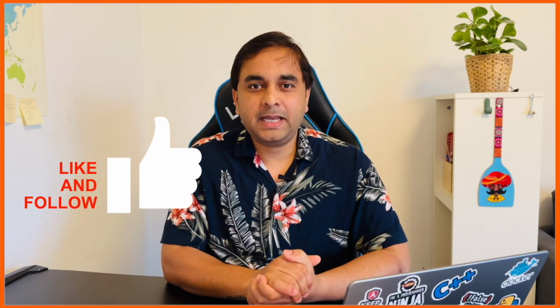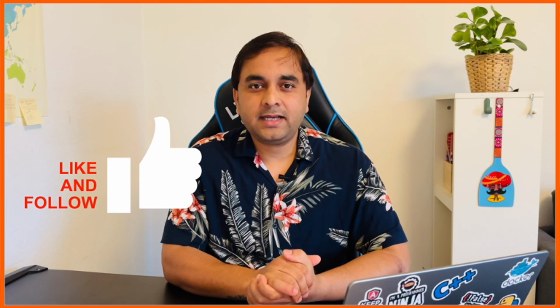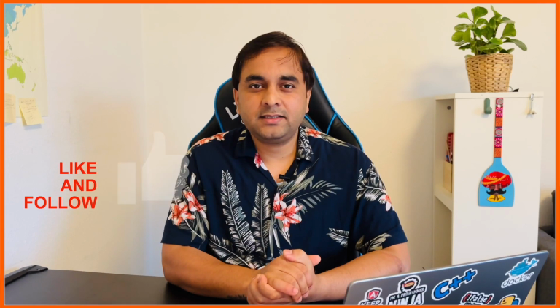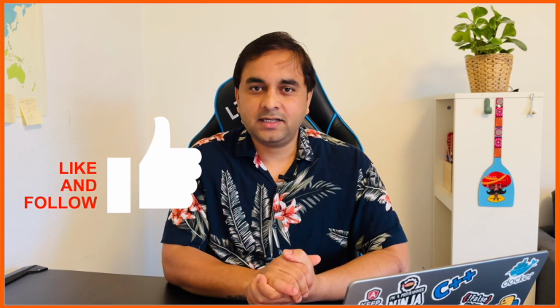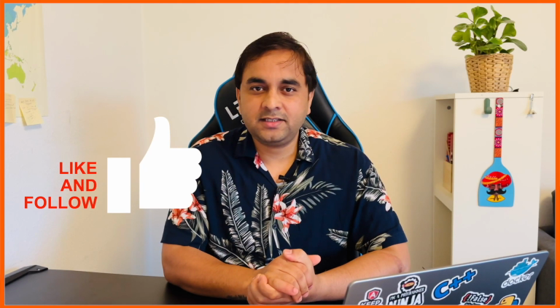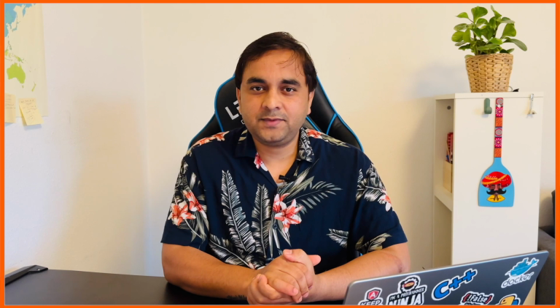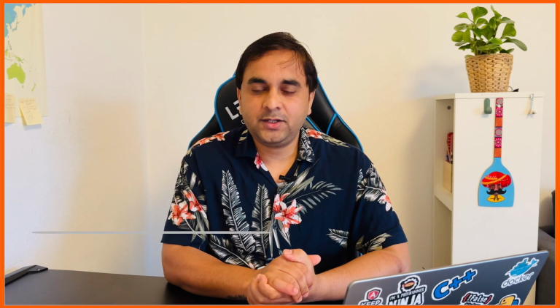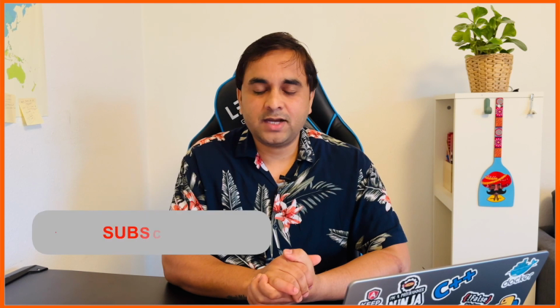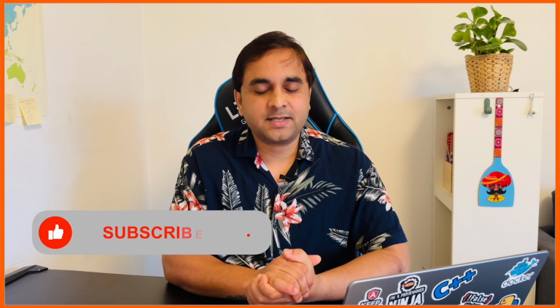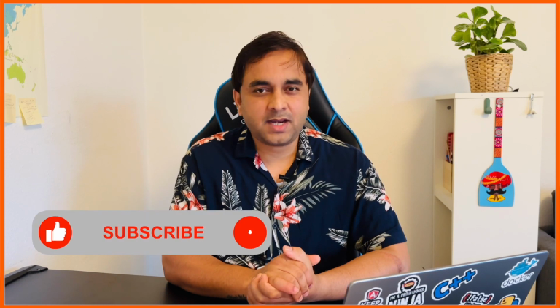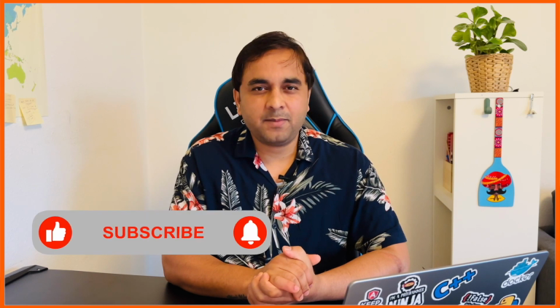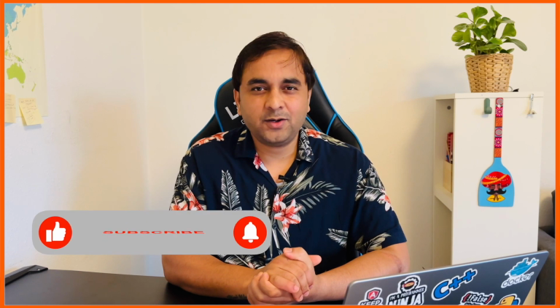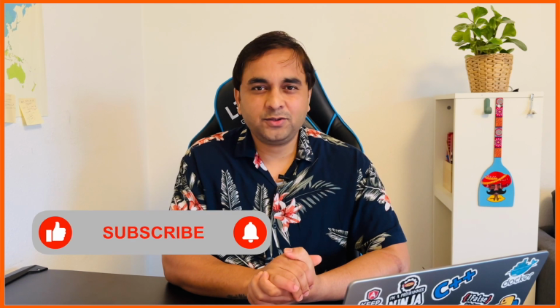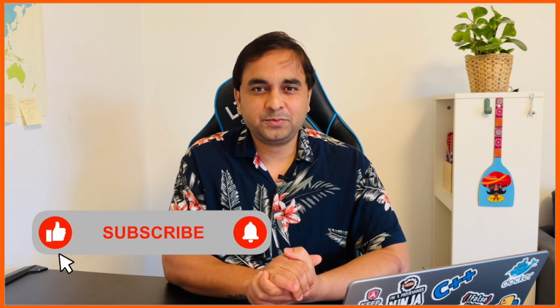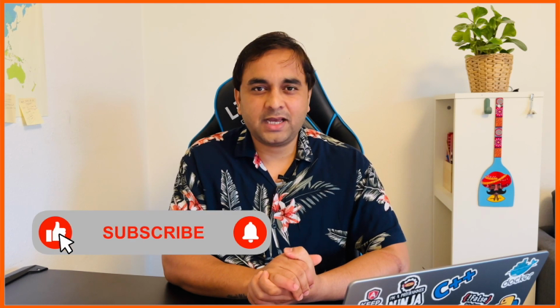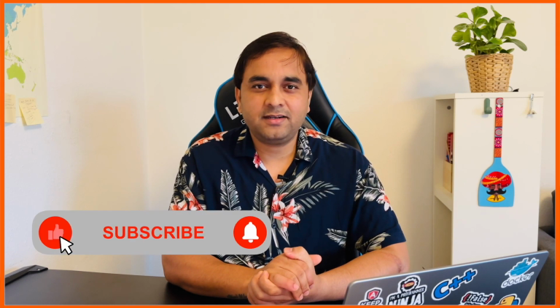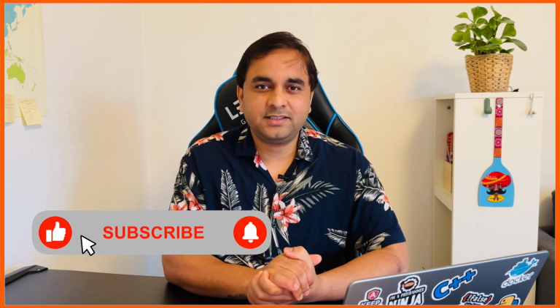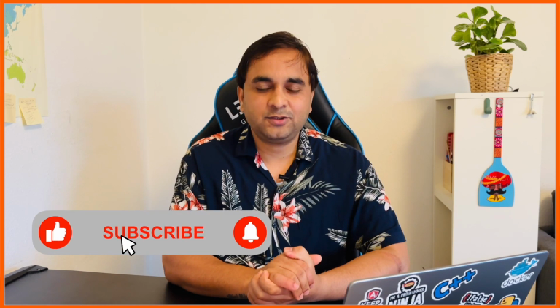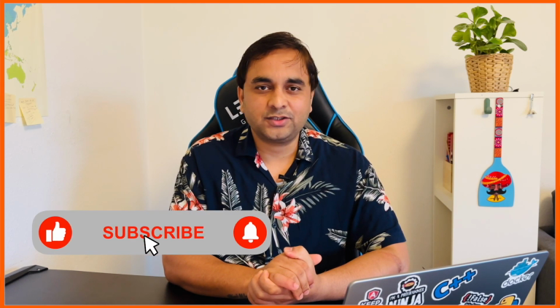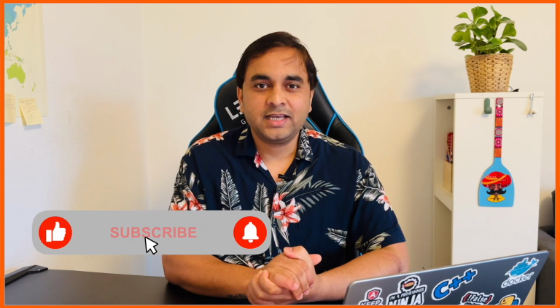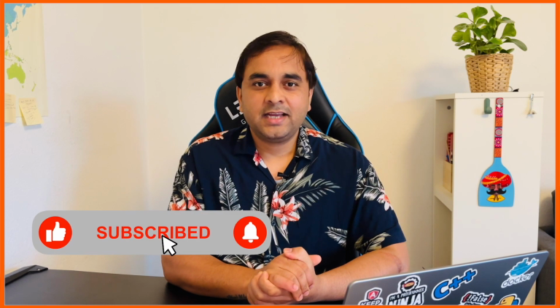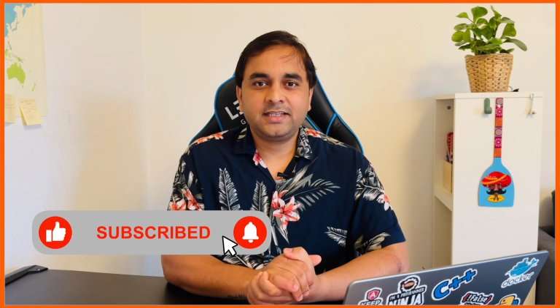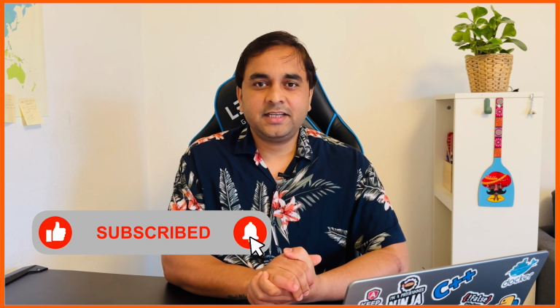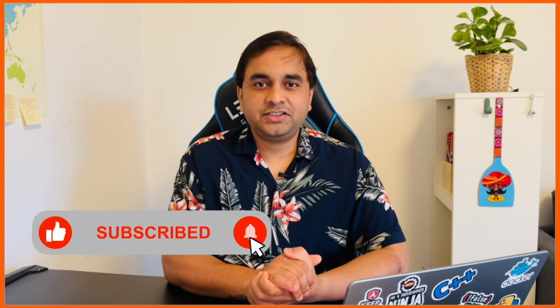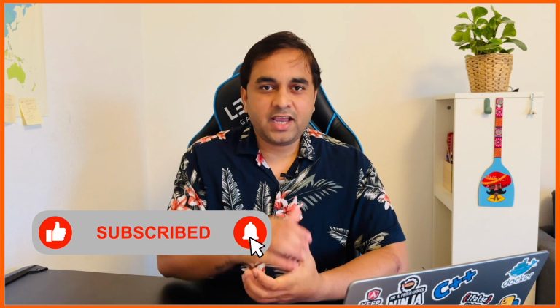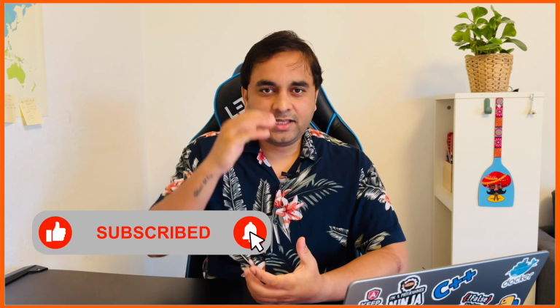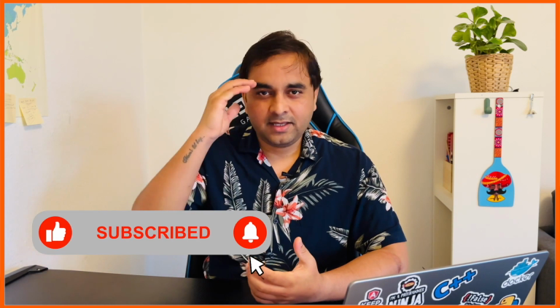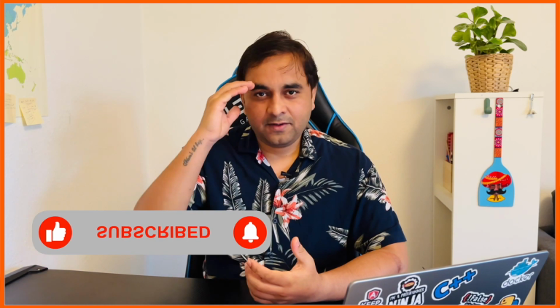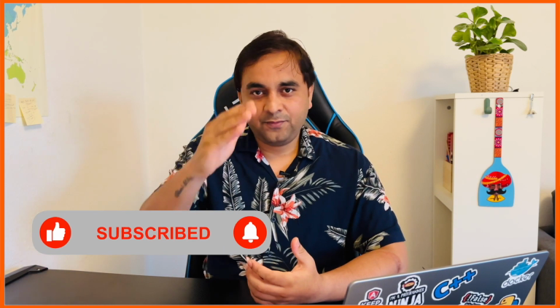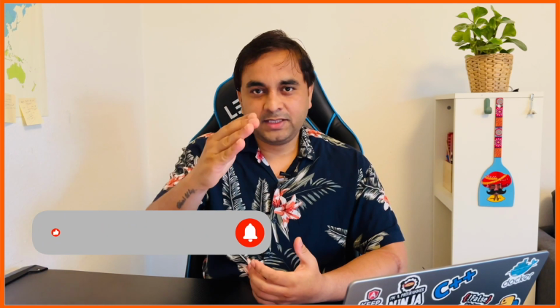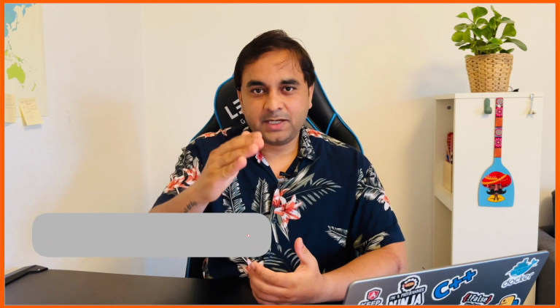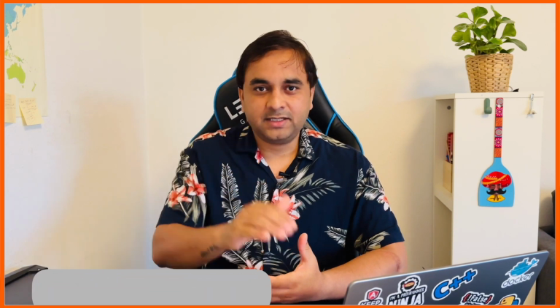If you really like this video, please hit the bell icon, share this video, and subscribe to our YouTube channel Research Rock. Till then, Jai Hind, Vande Mataram.